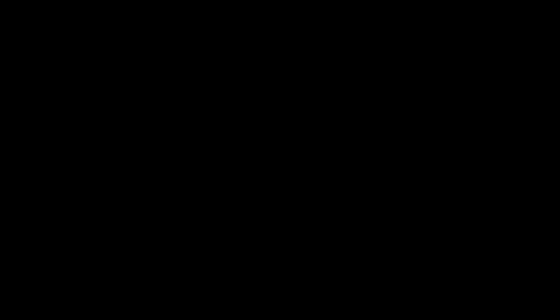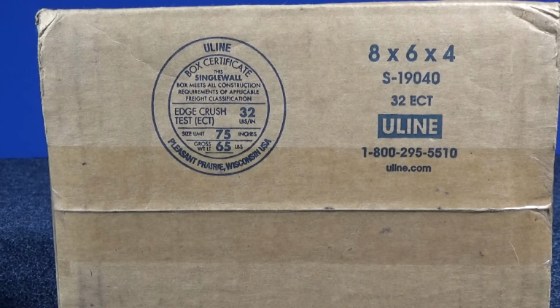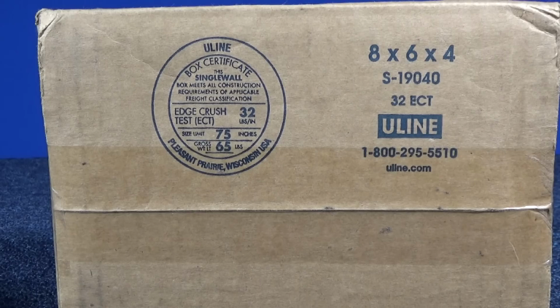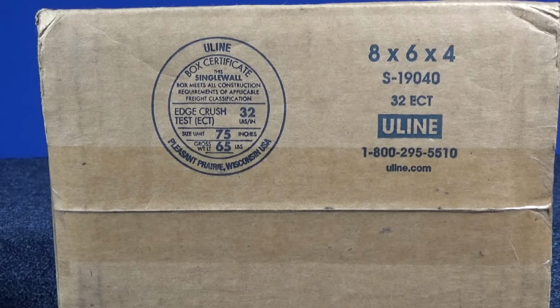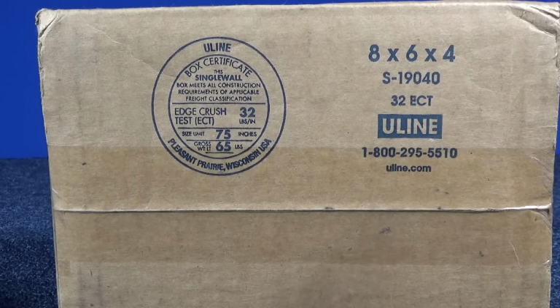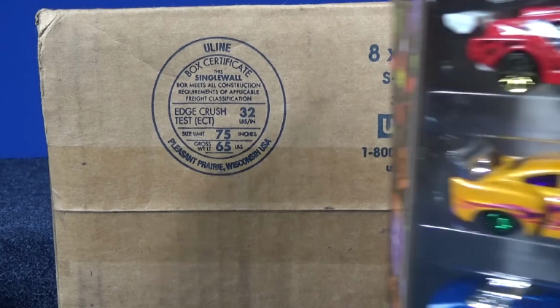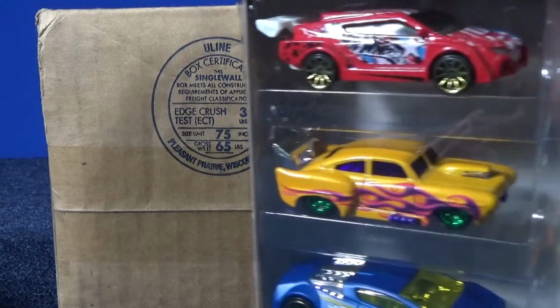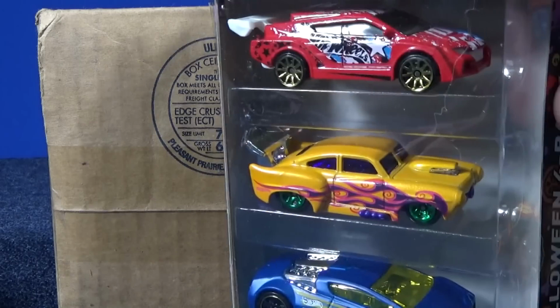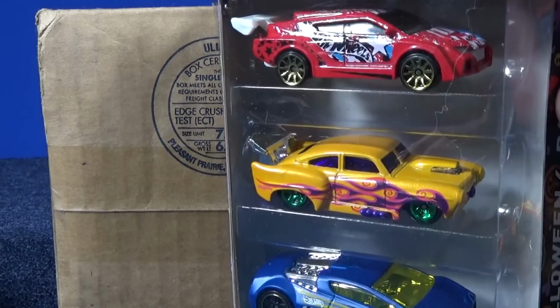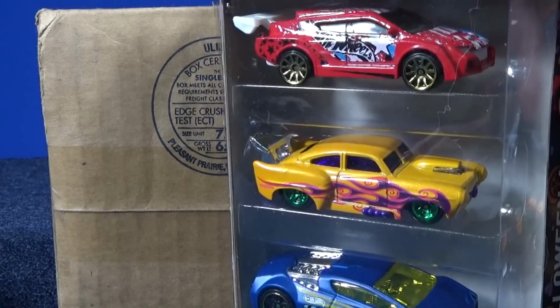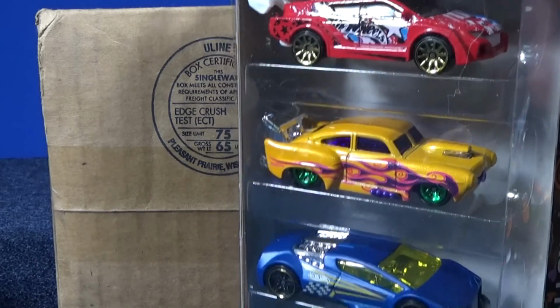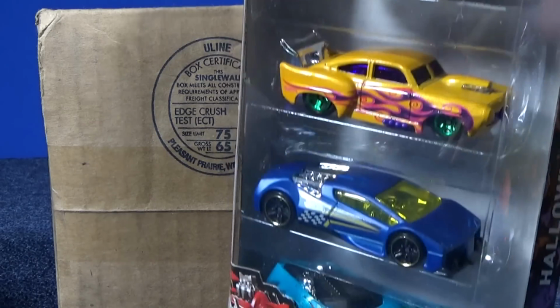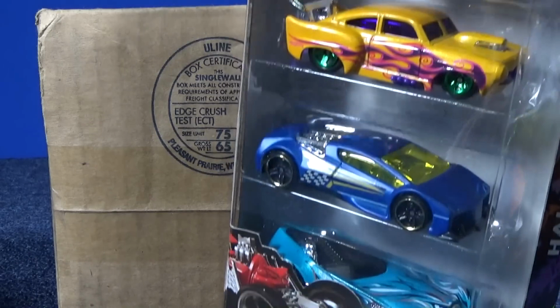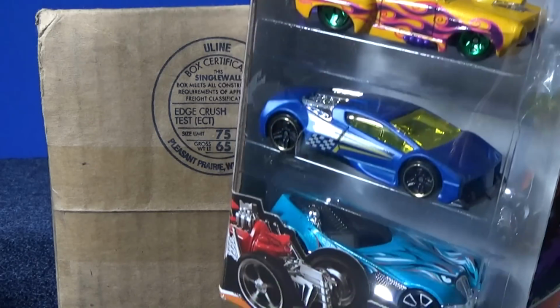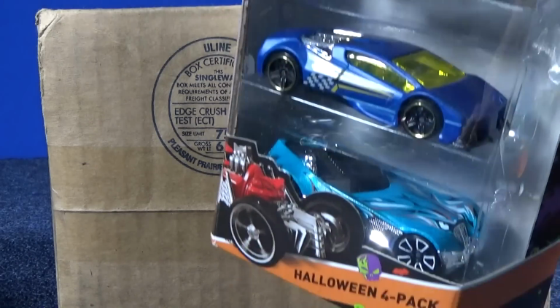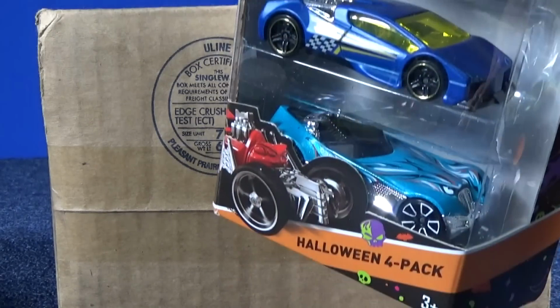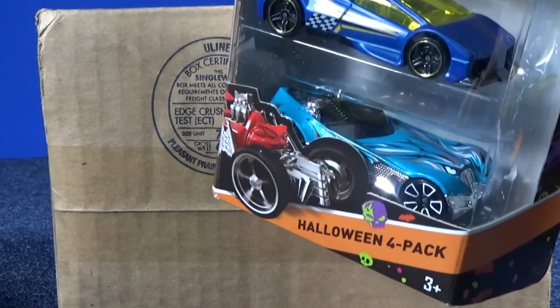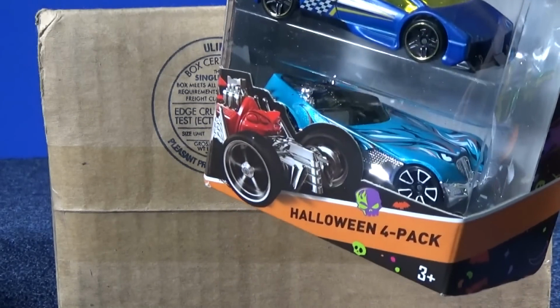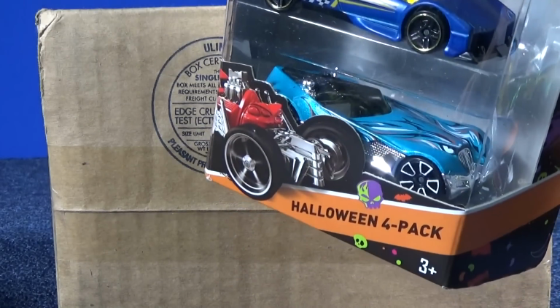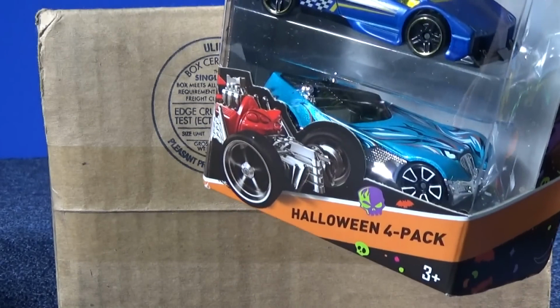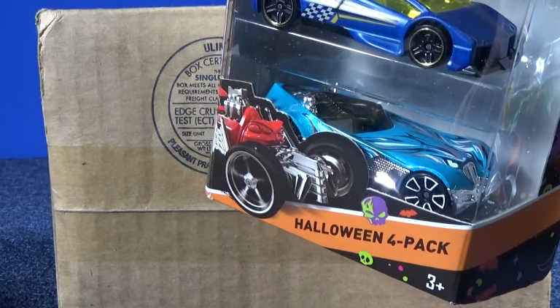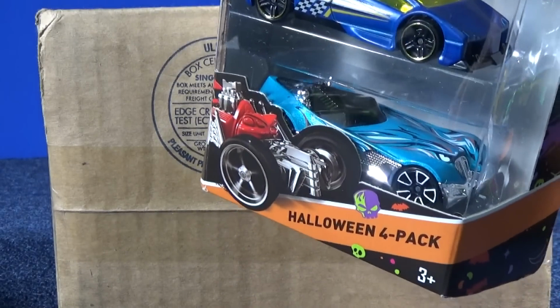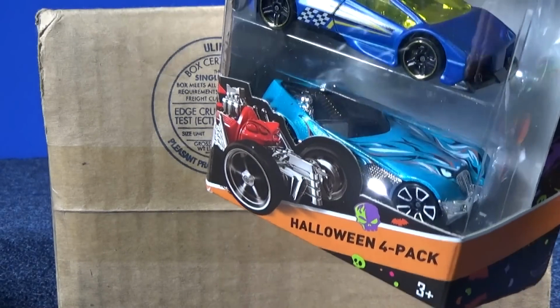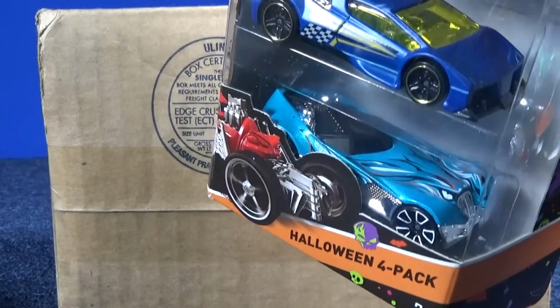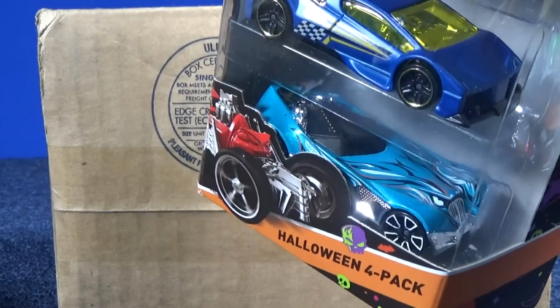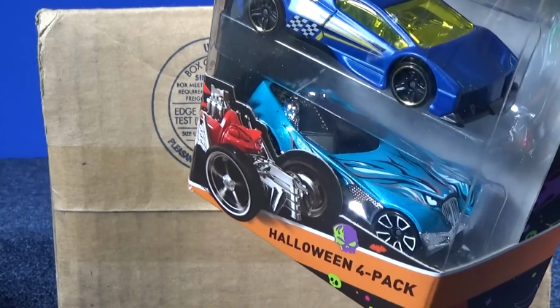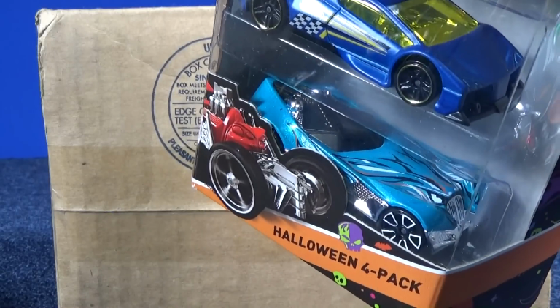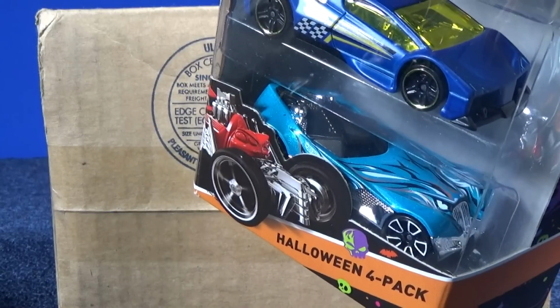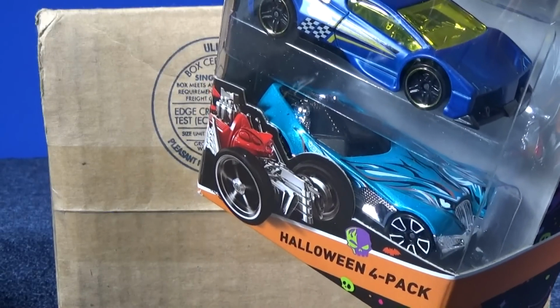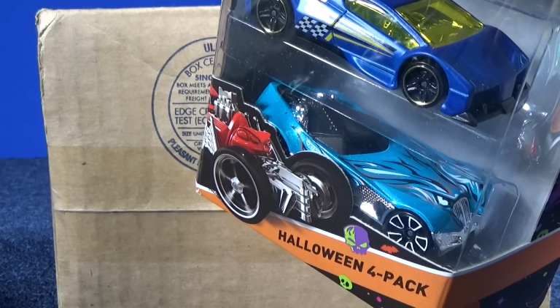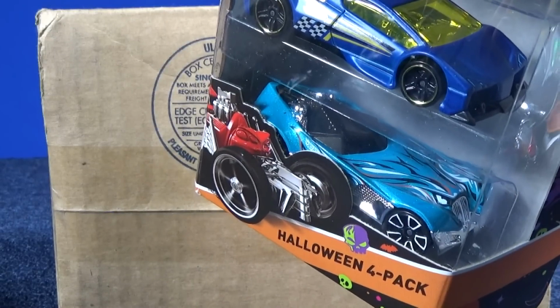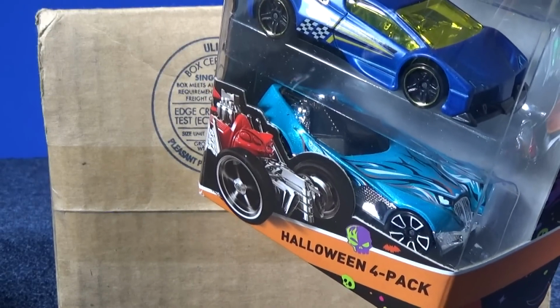Getting an Easter Bunny car in Target's Halloween 4-pack was a little bit disappointing.